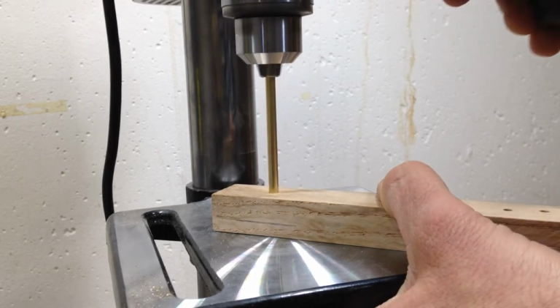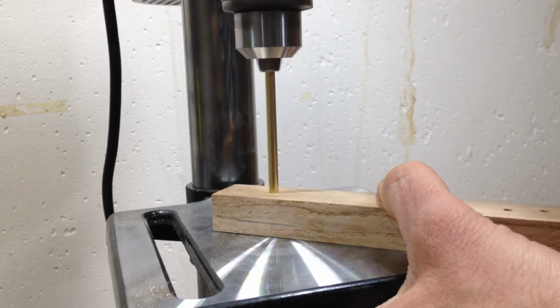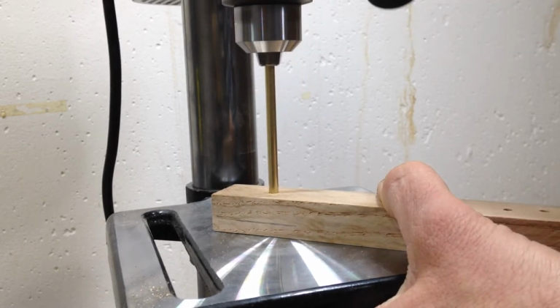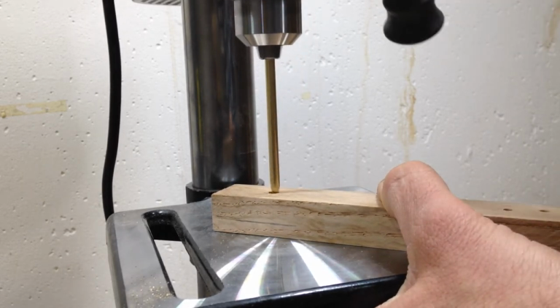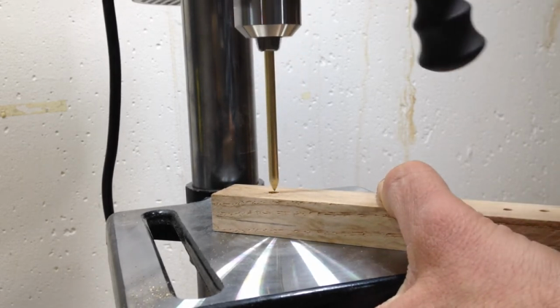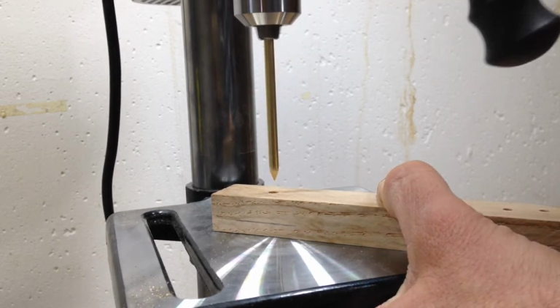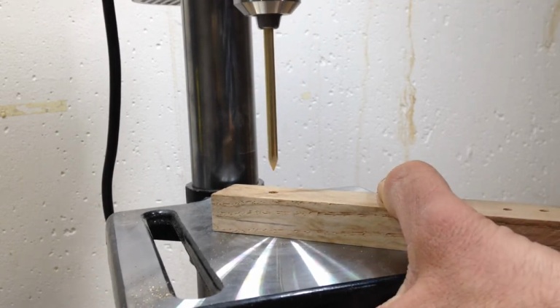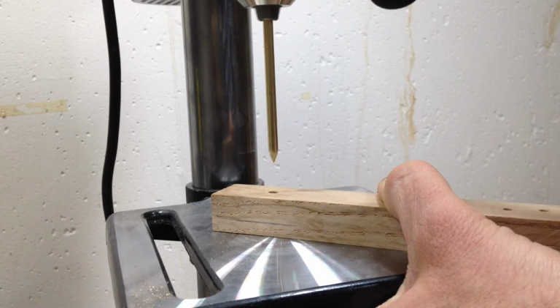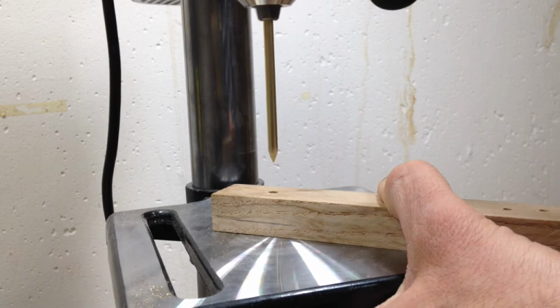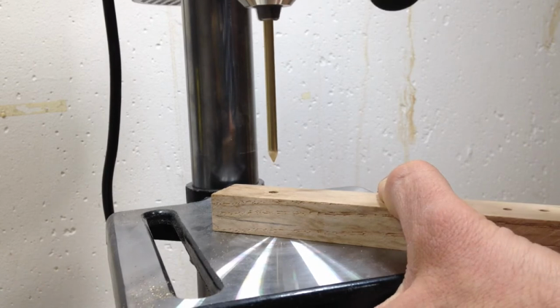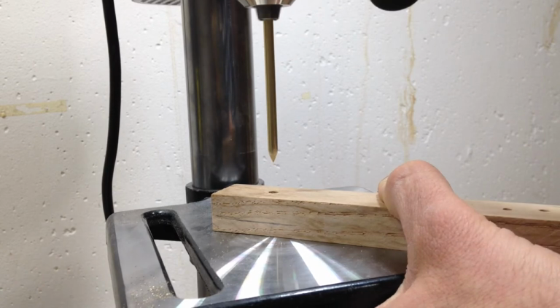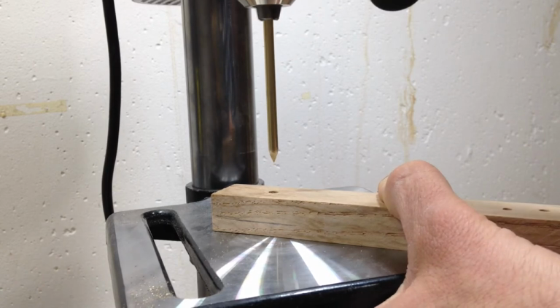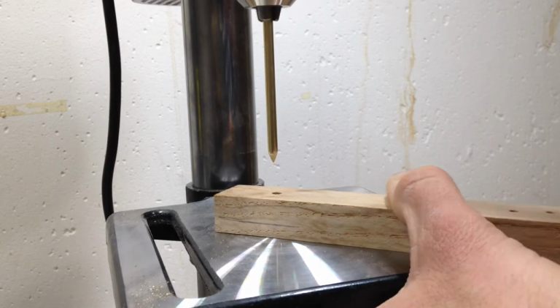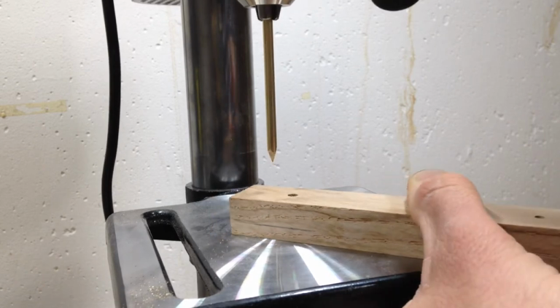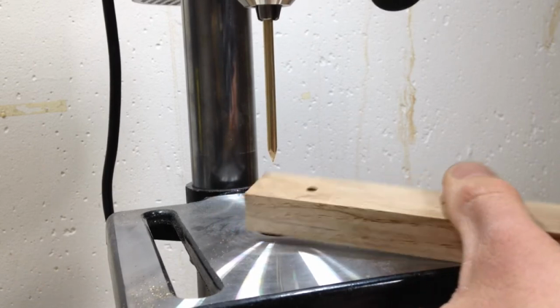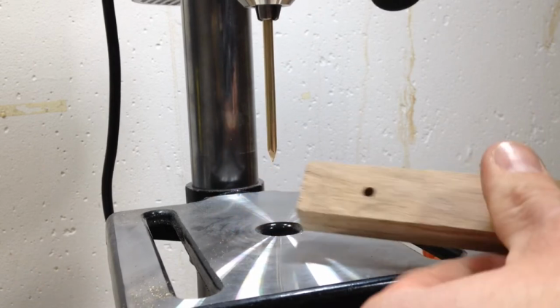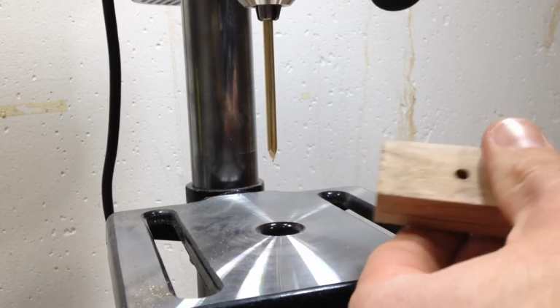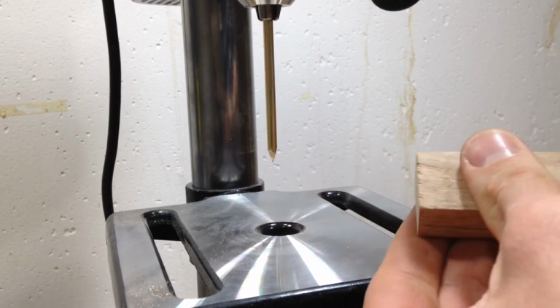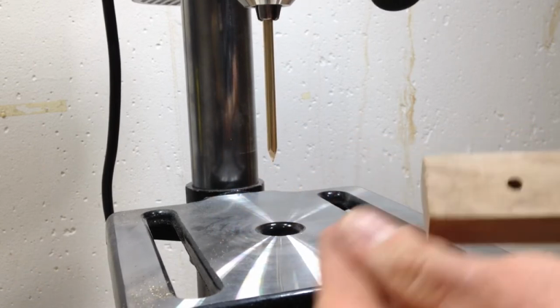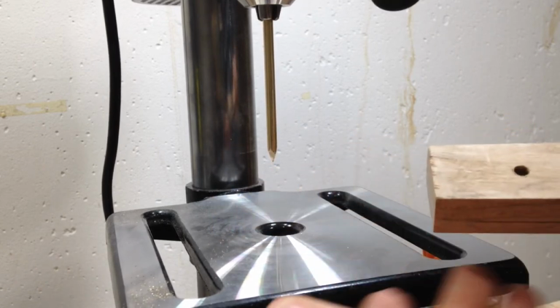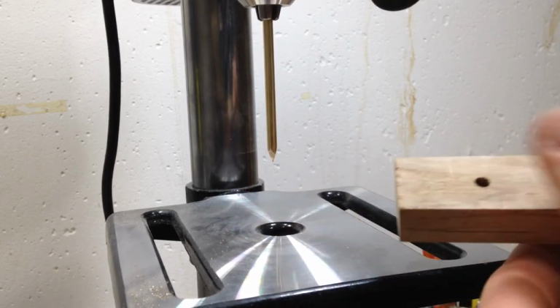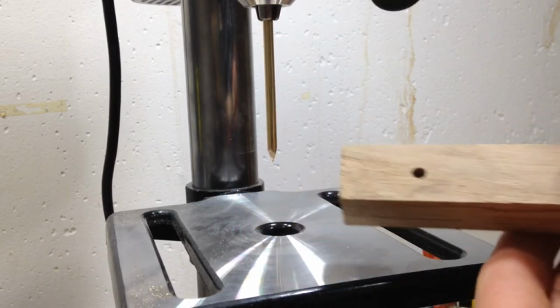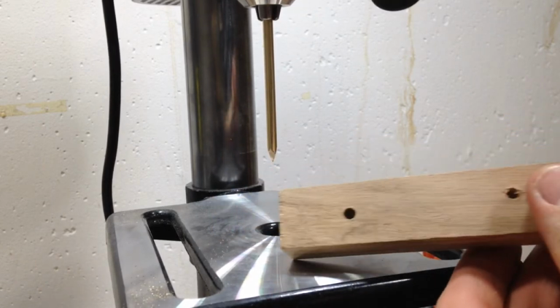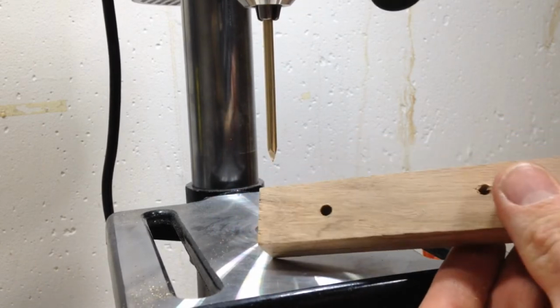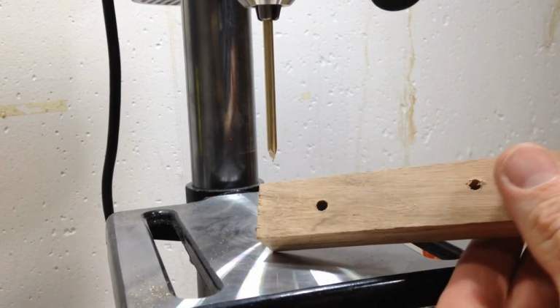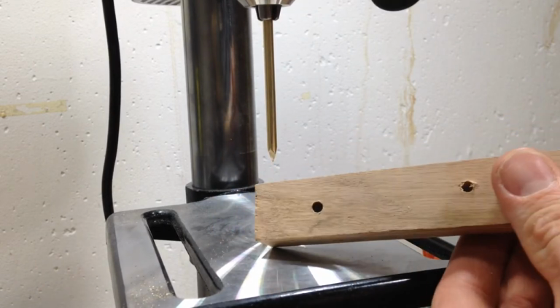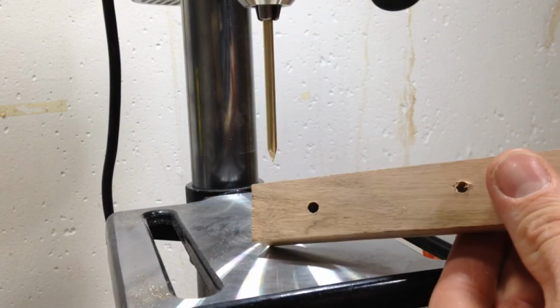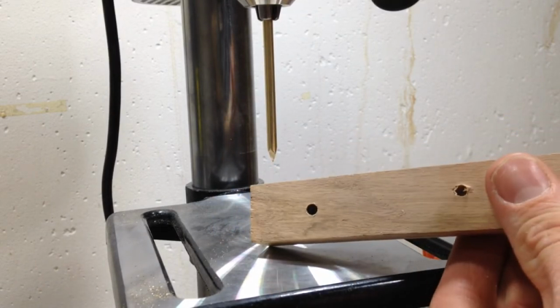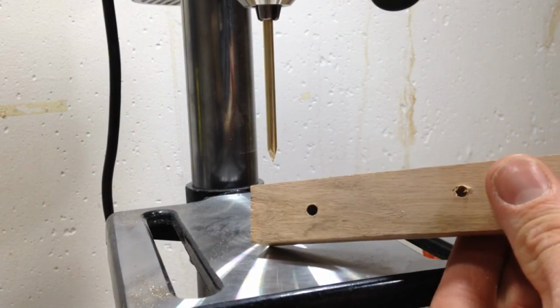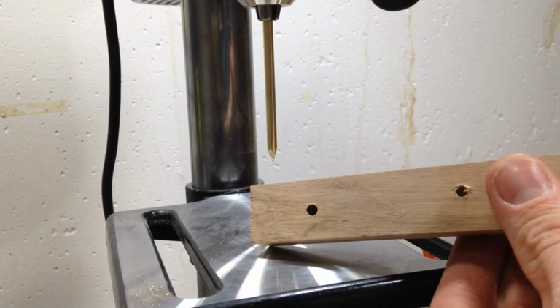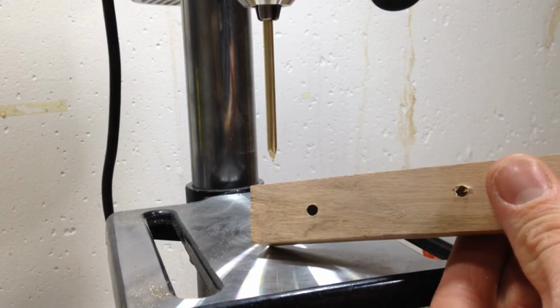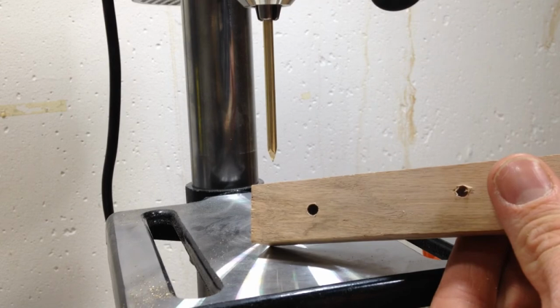And I was surprised by how well it worked. It went very easily into the hole and reamed the hole to the exact size that I needed it to be.